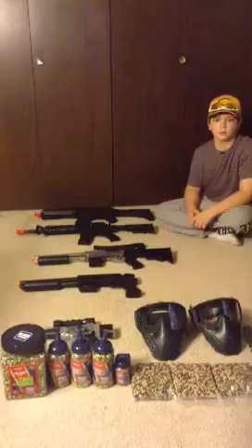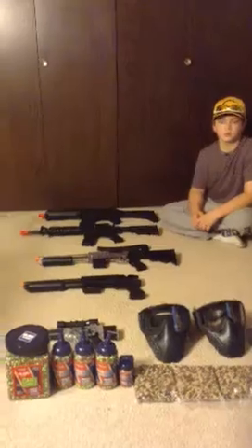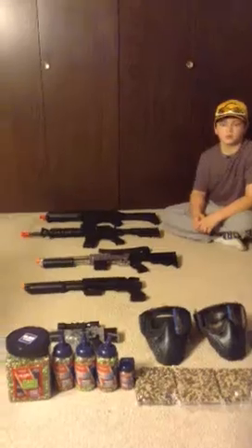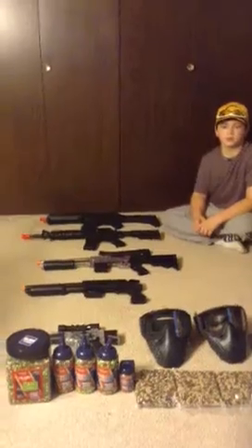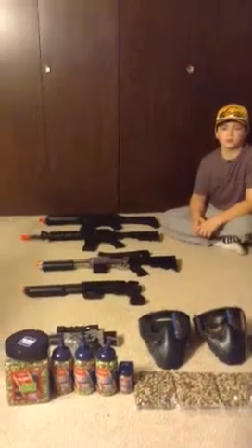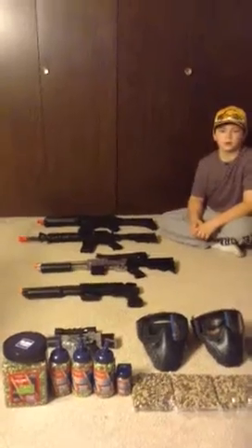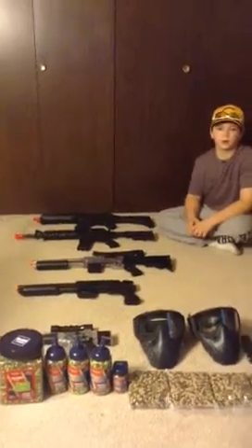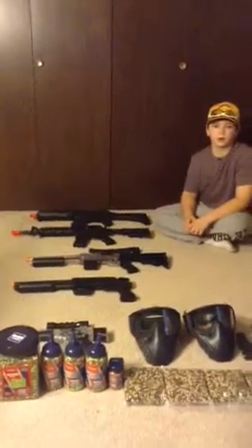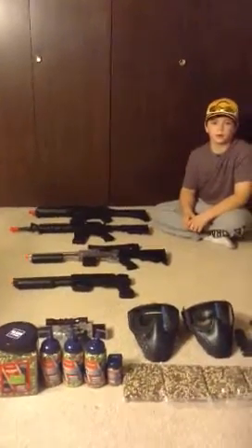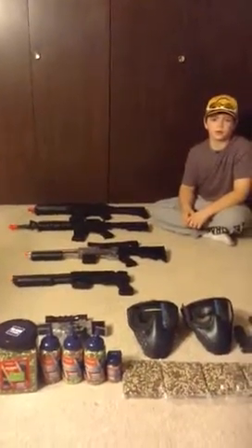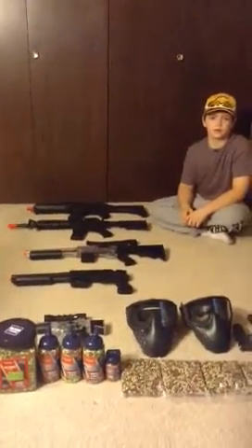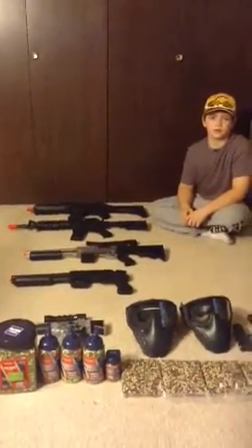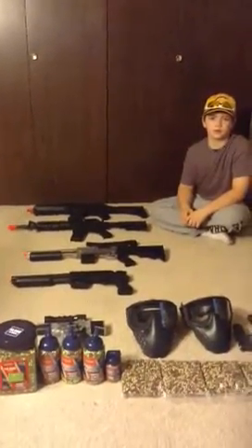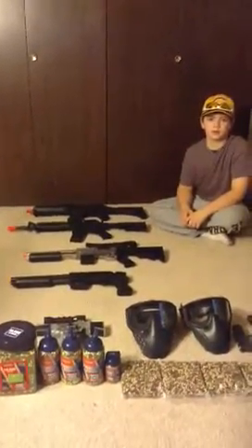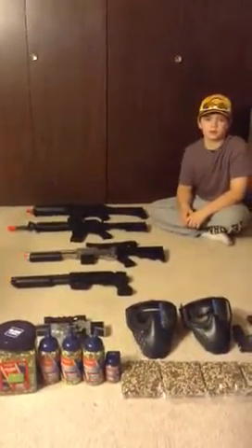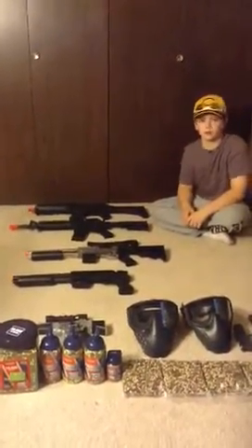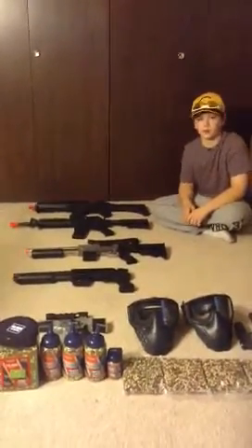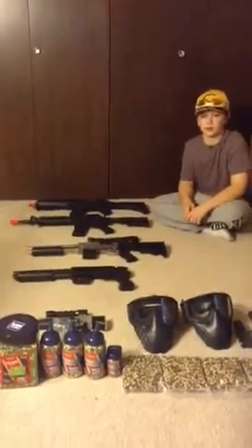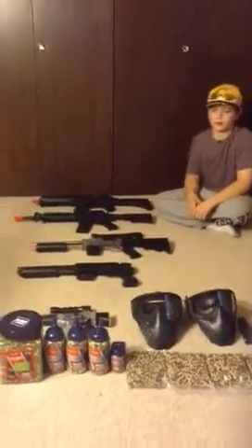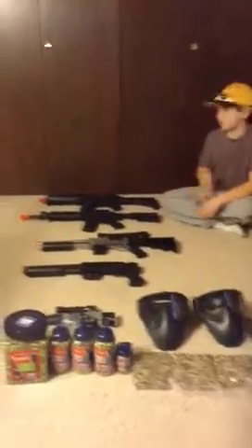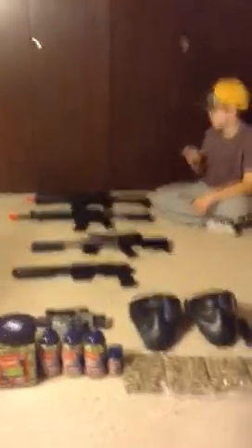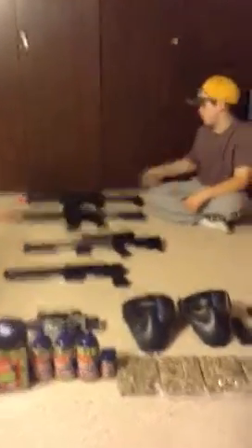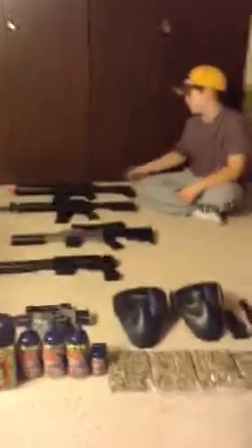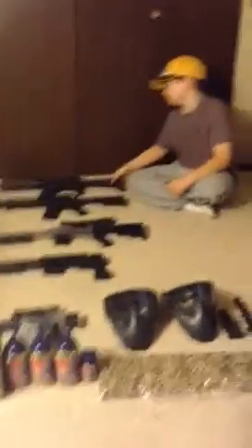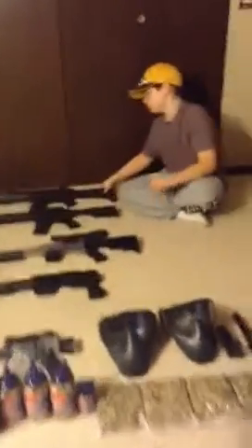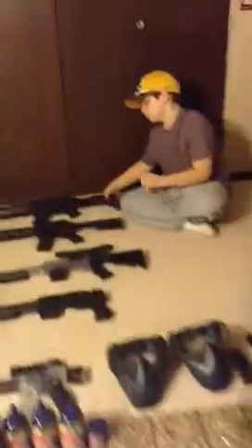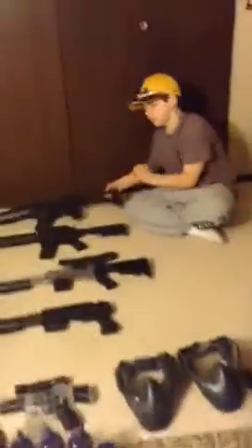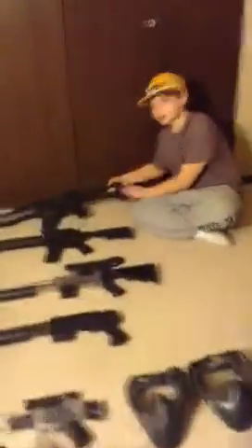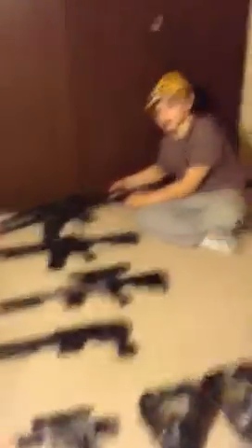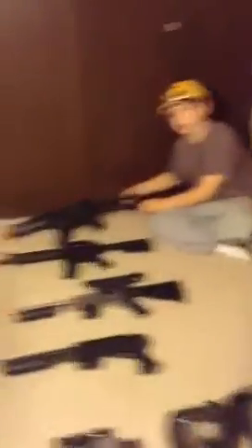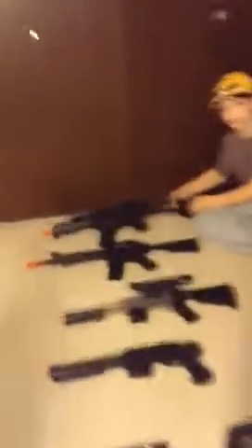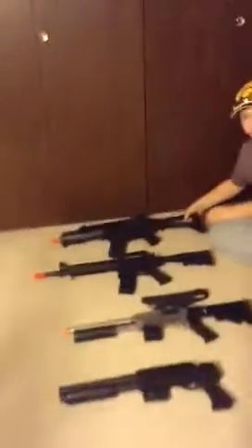What's up, YouTube? This is Johnson Hanscom Kids, and today we bring to you our airsoft collection.